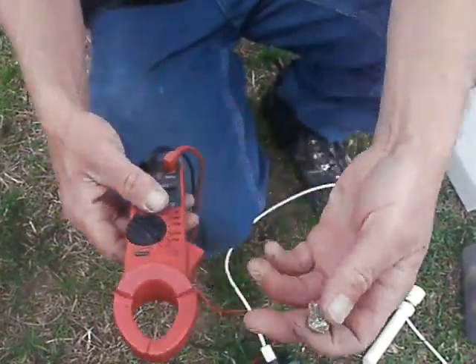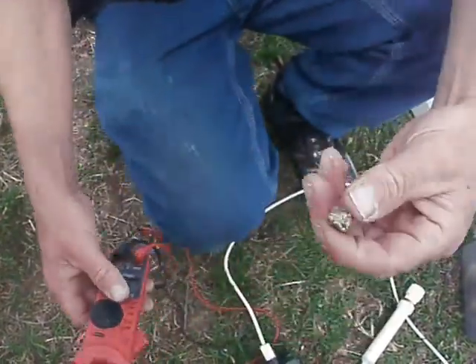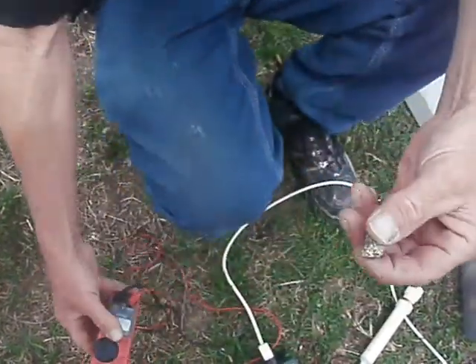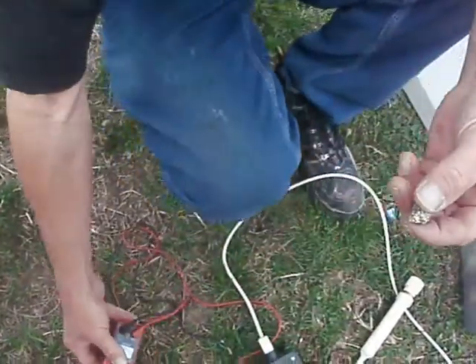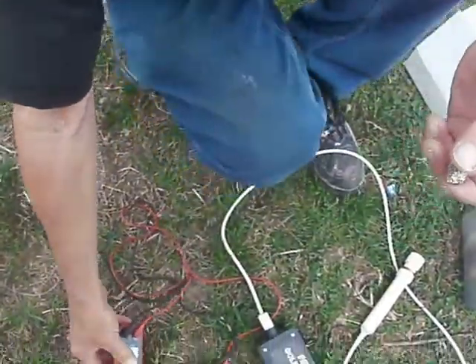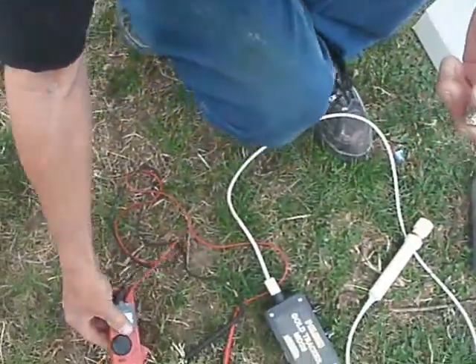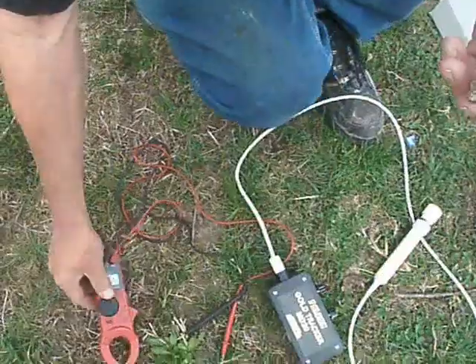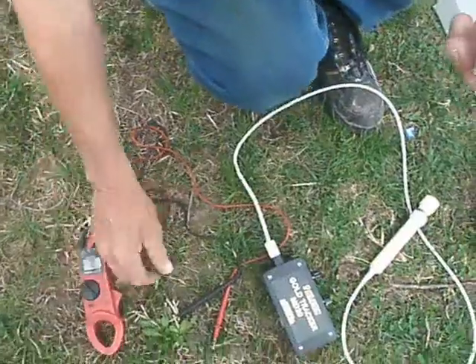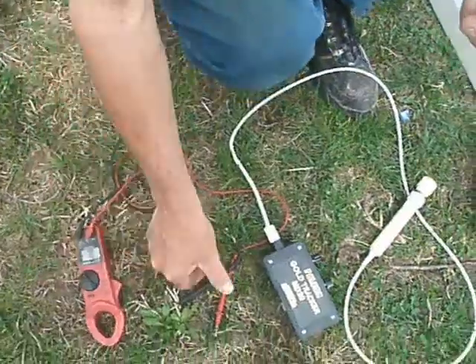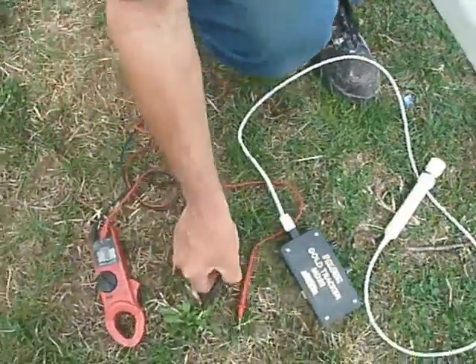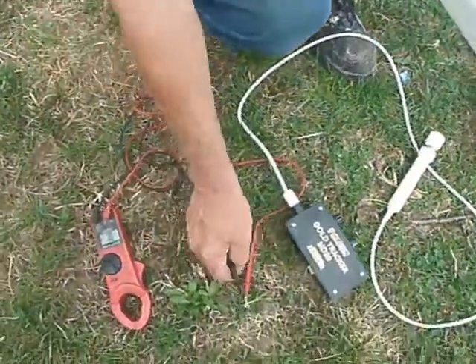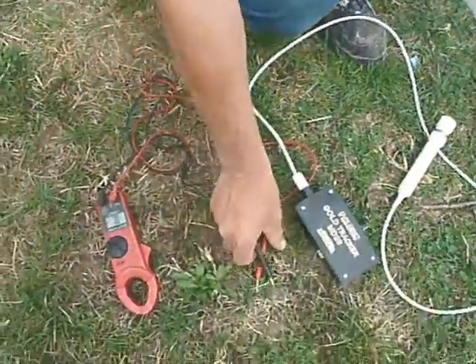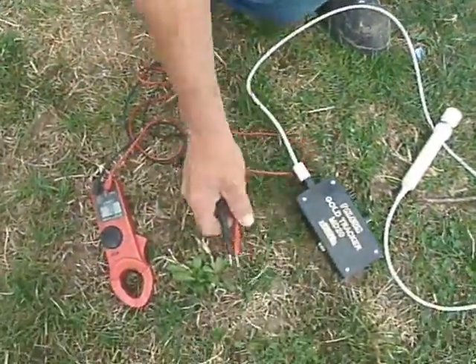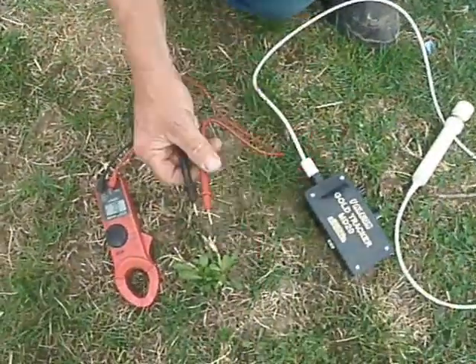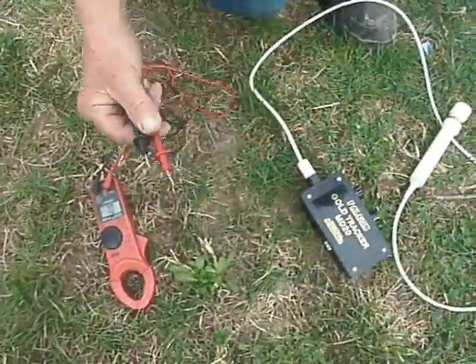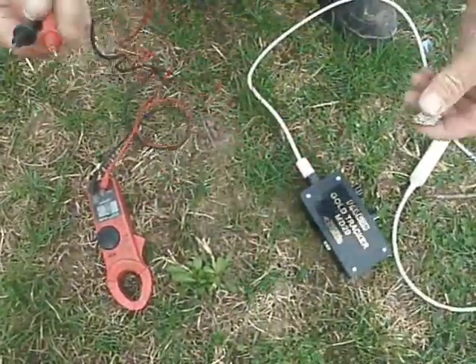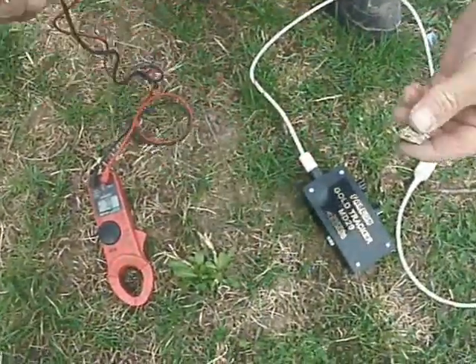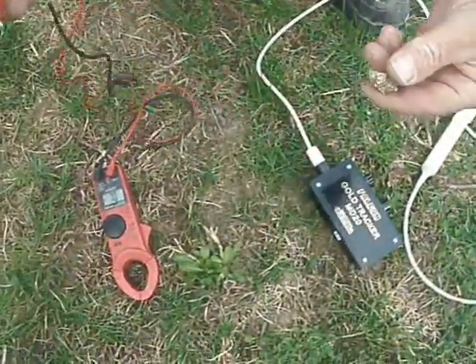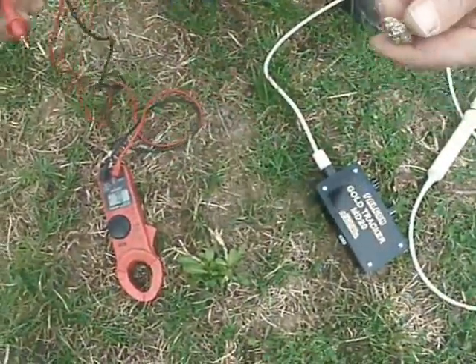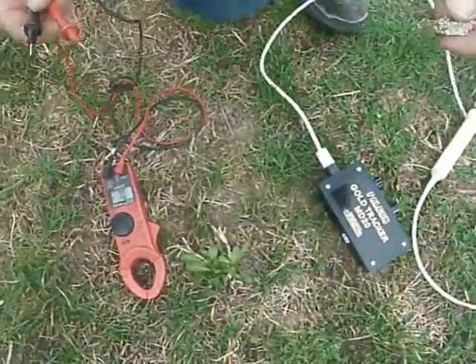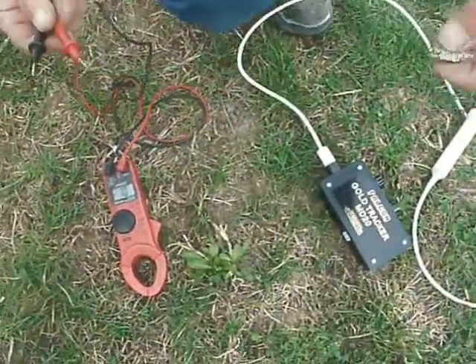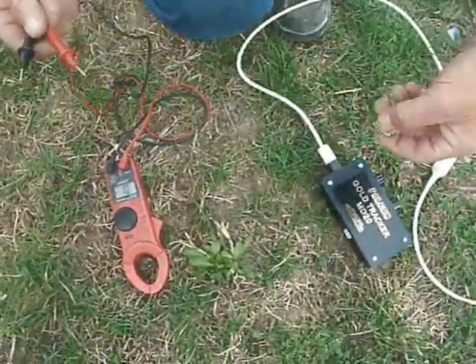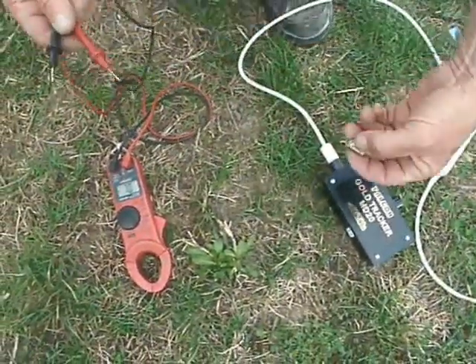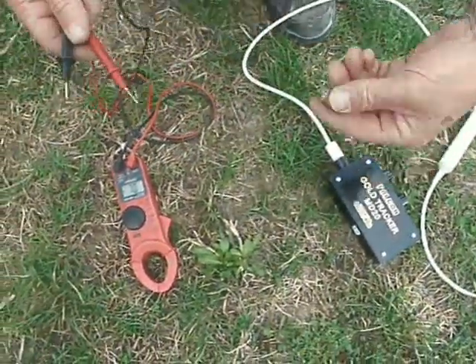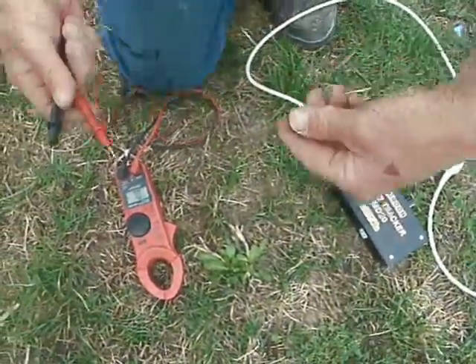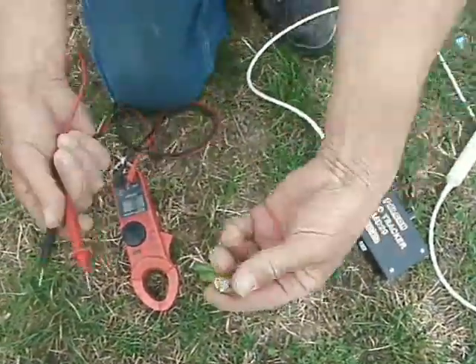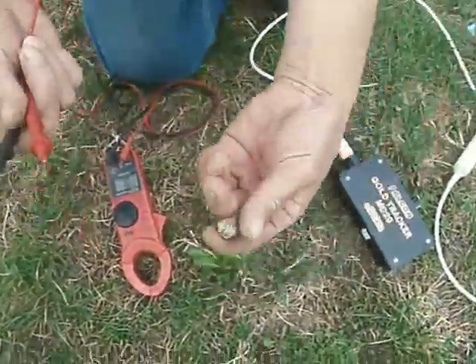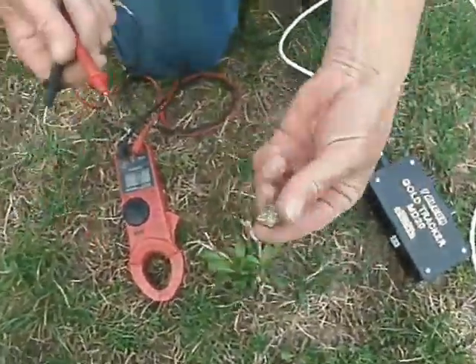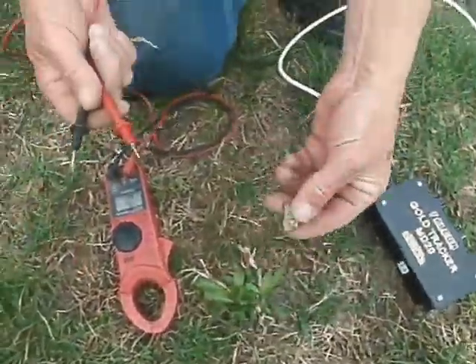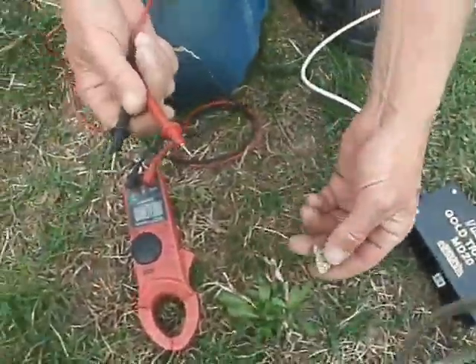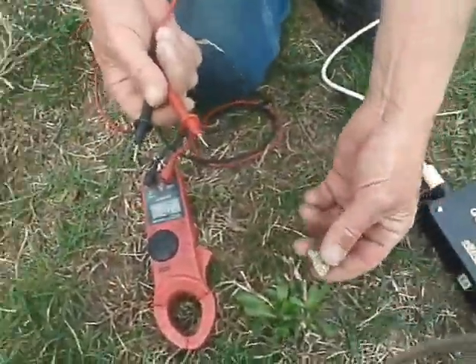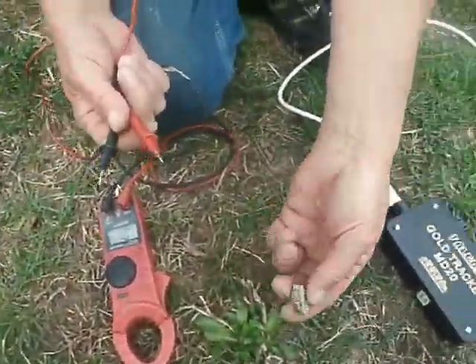Today, I'm going to show you how to test your gold using electricity. Gold versus pyrite.